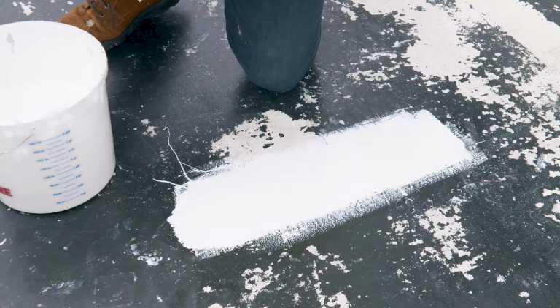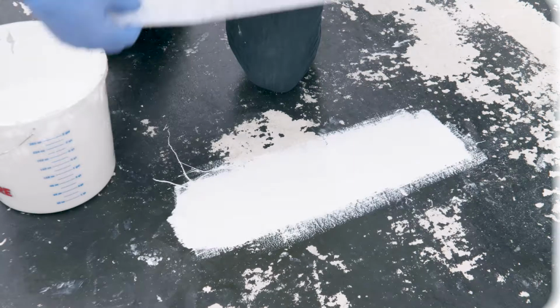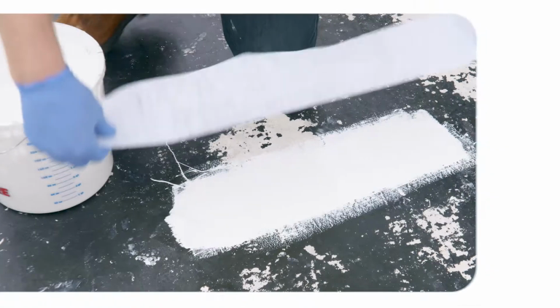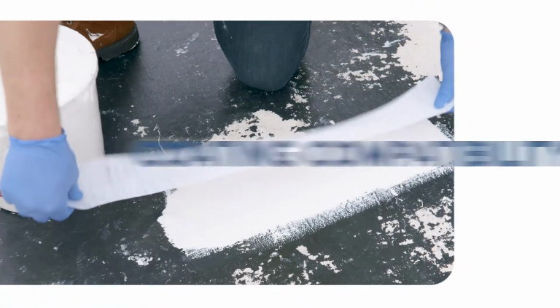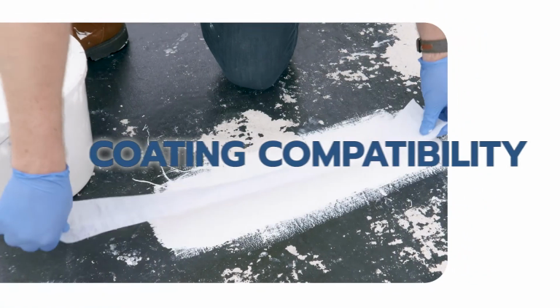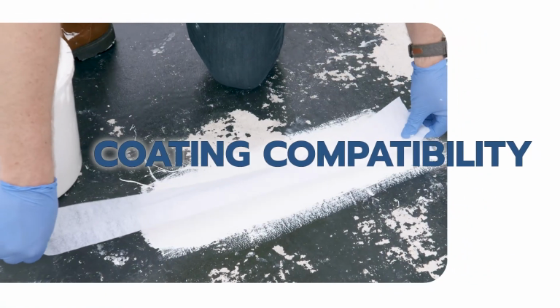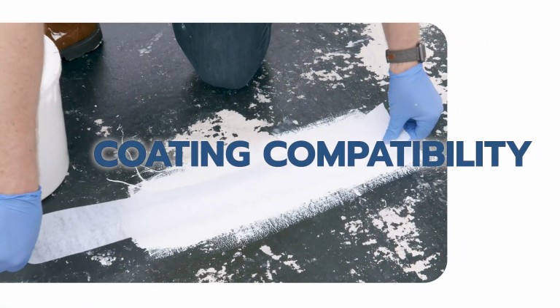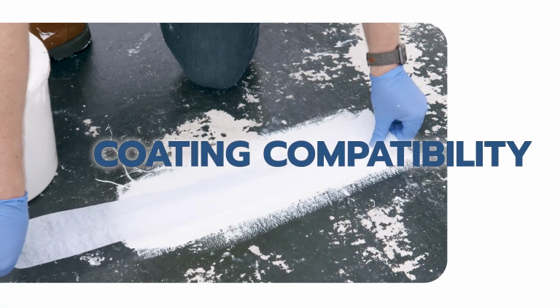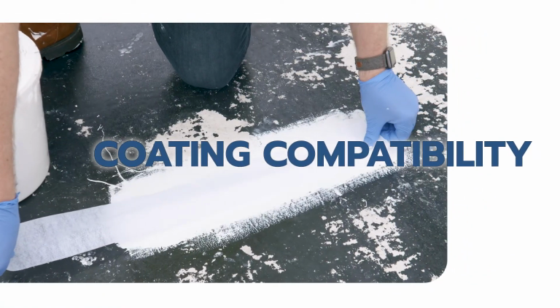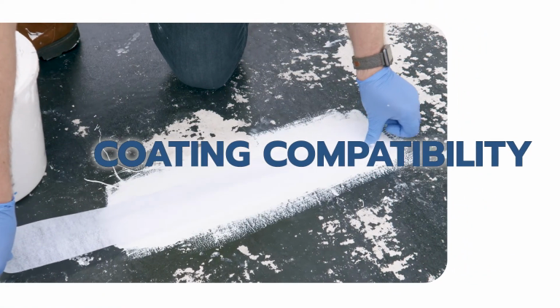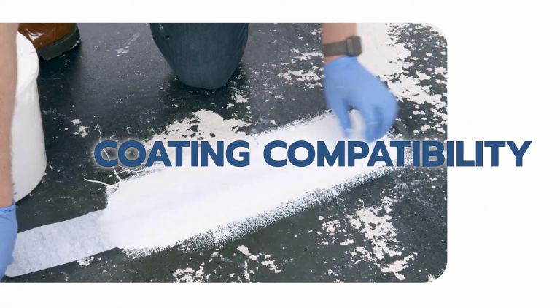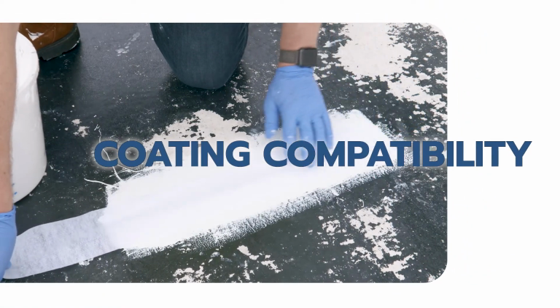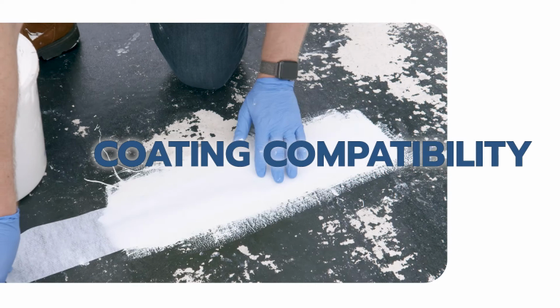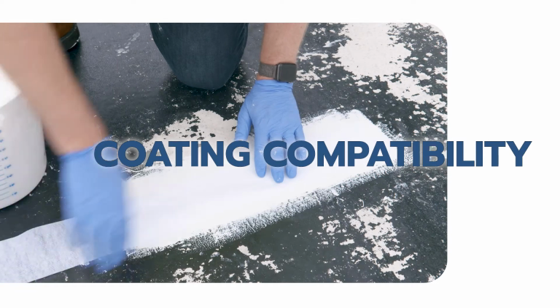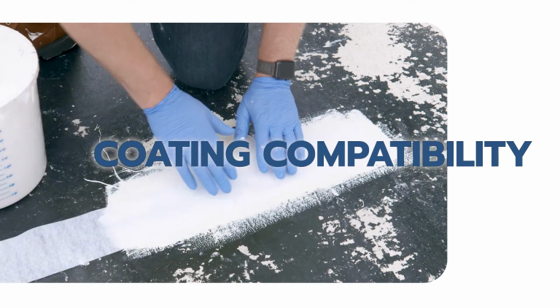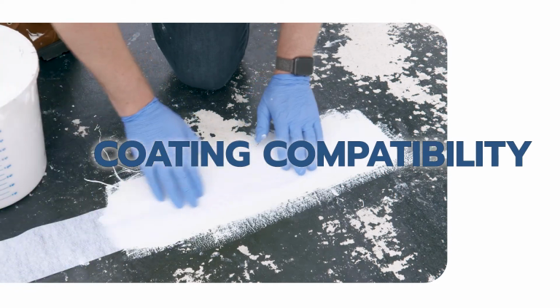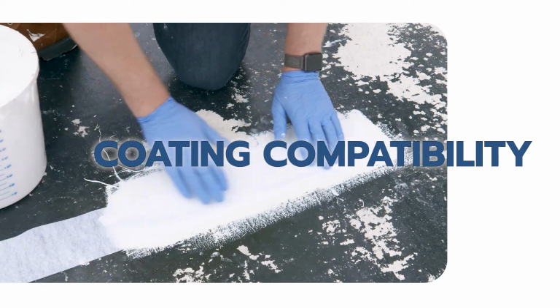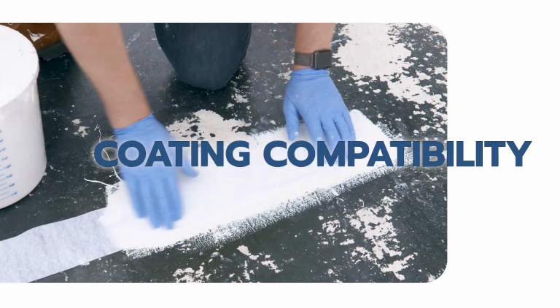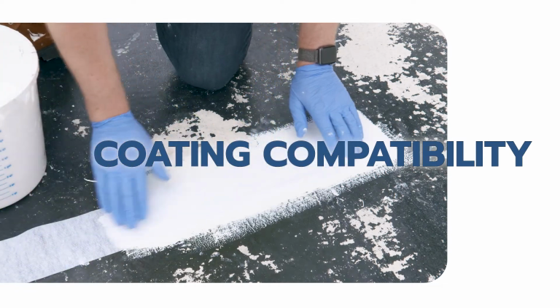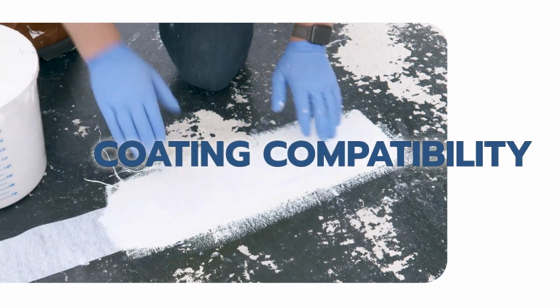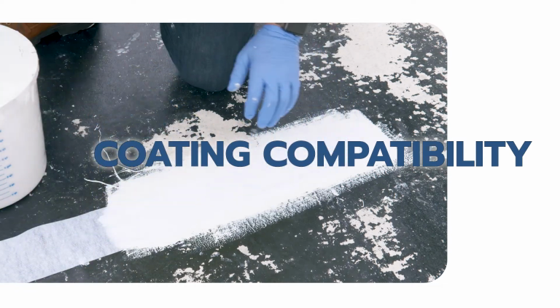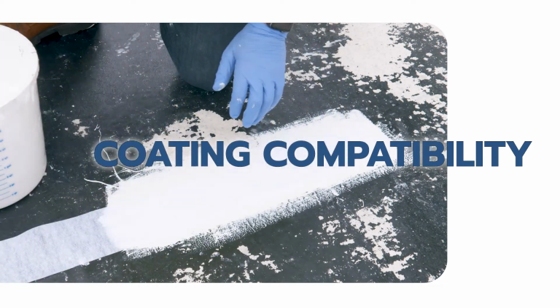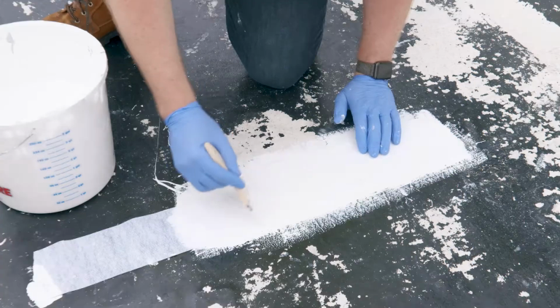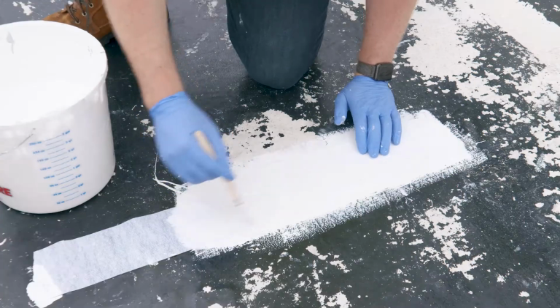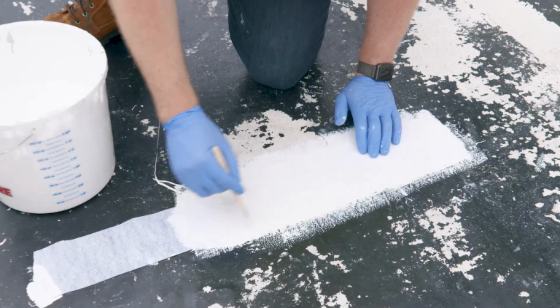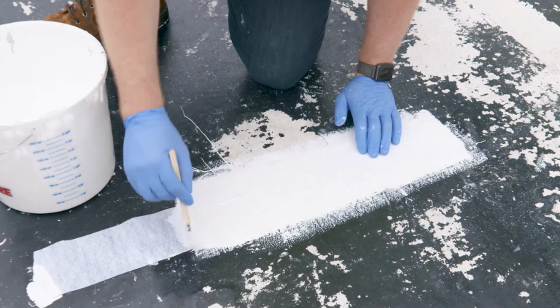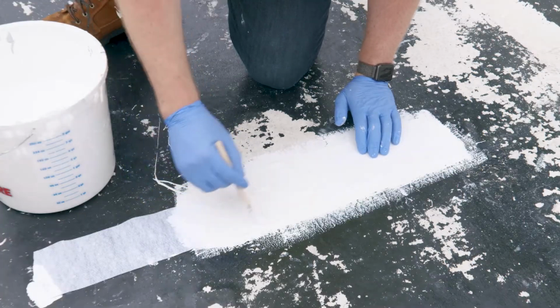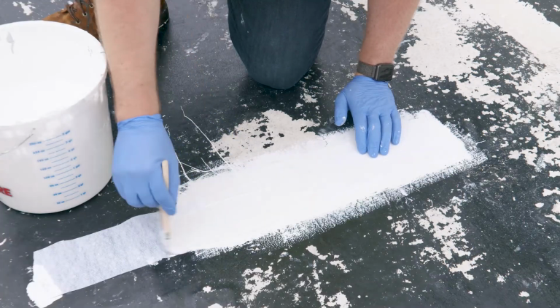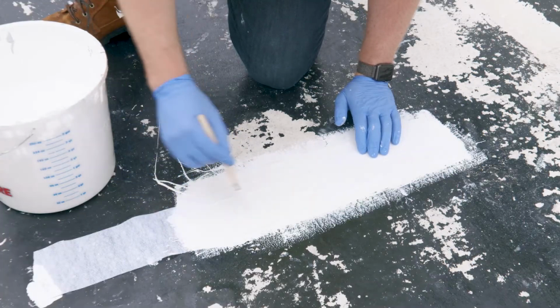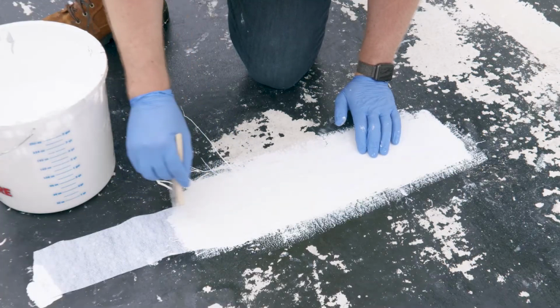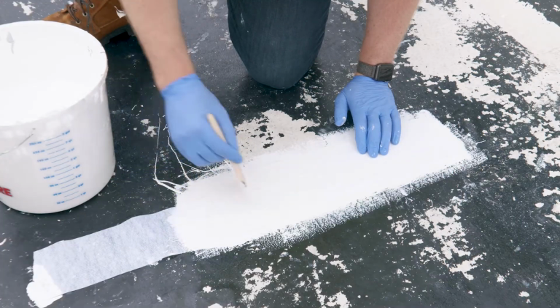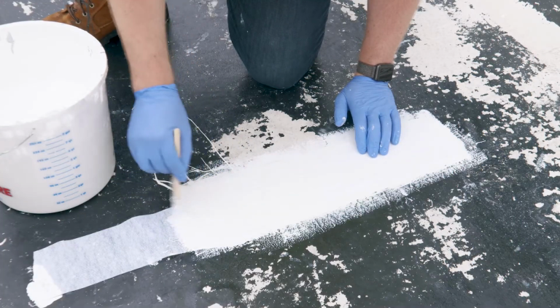Last, it's critical to confirm the recommended coating is compatible with the roofing system. This is conducted with an adhesion test.